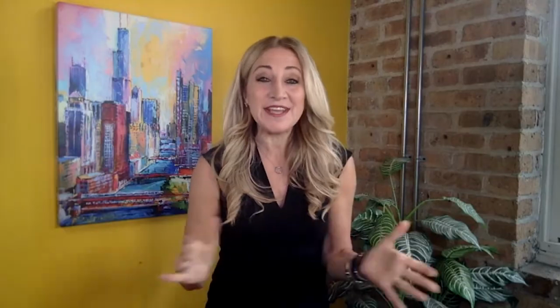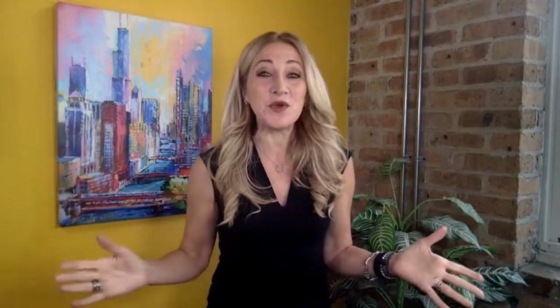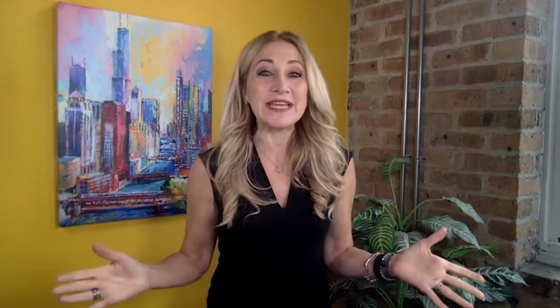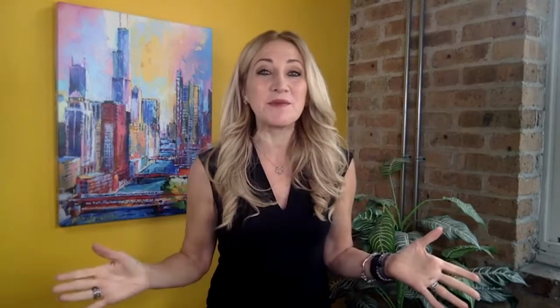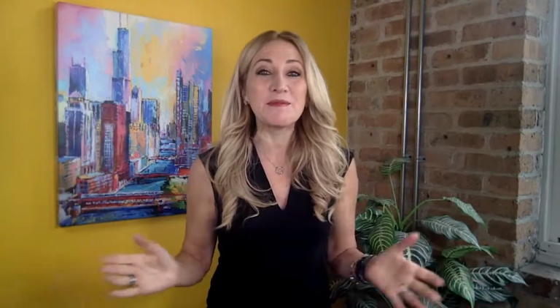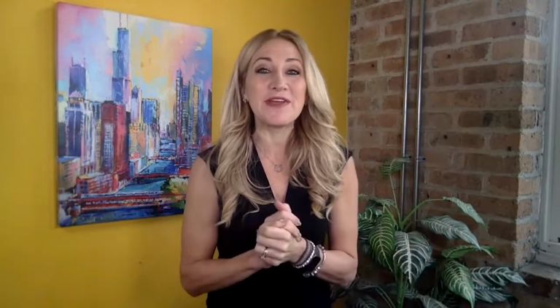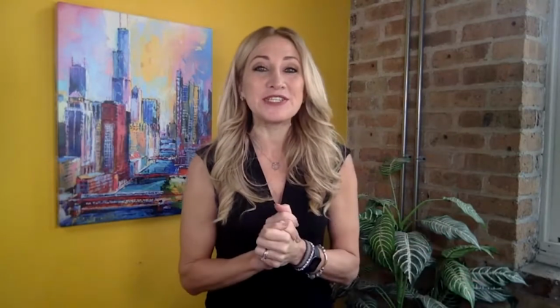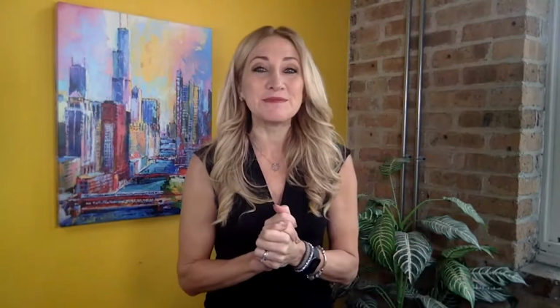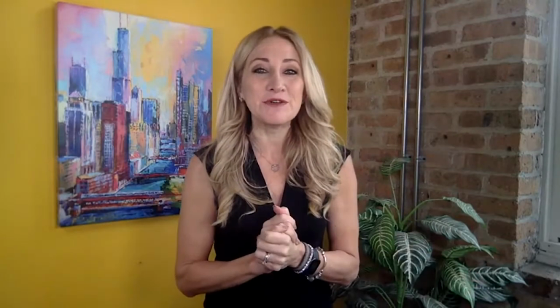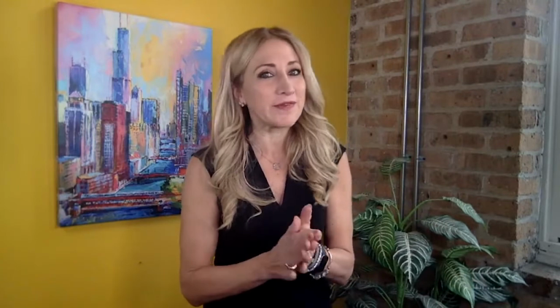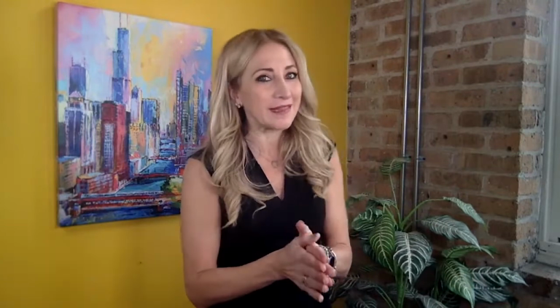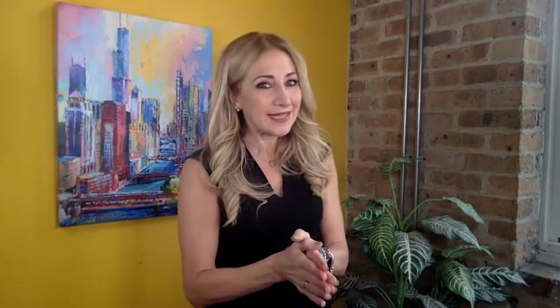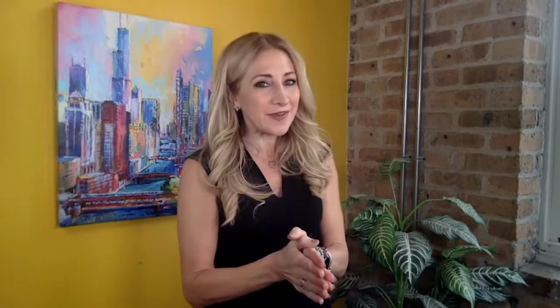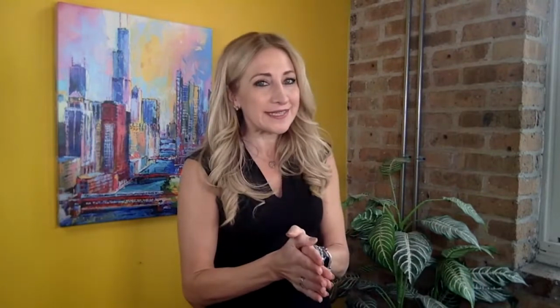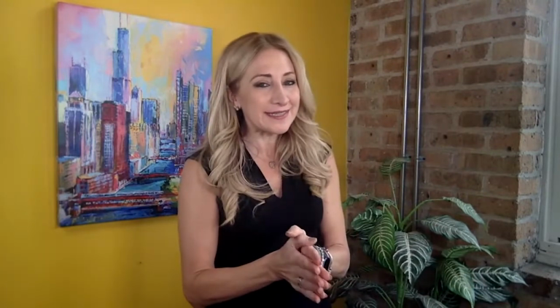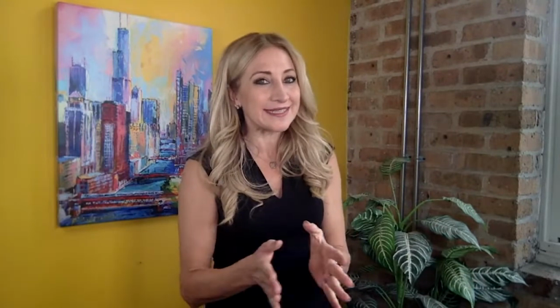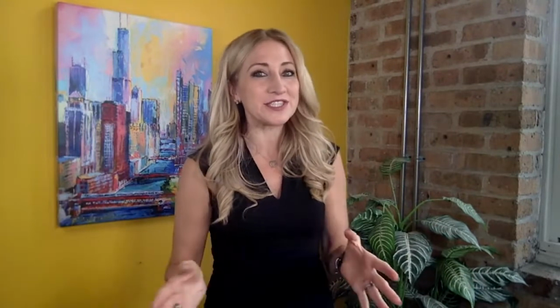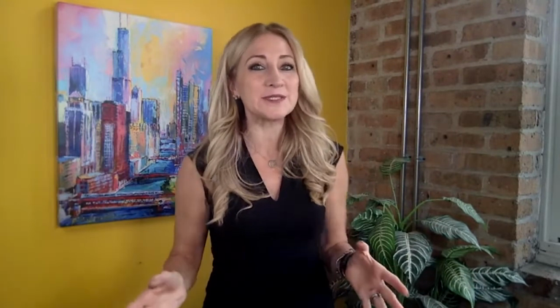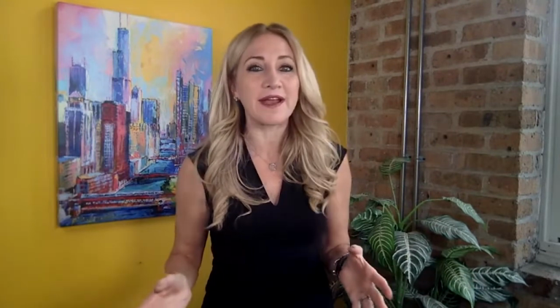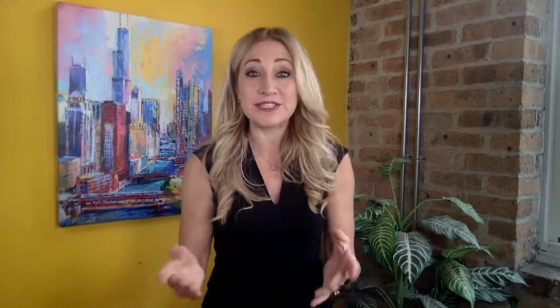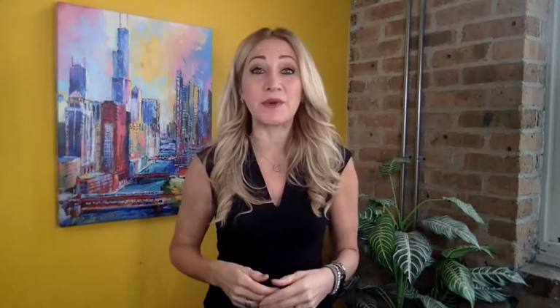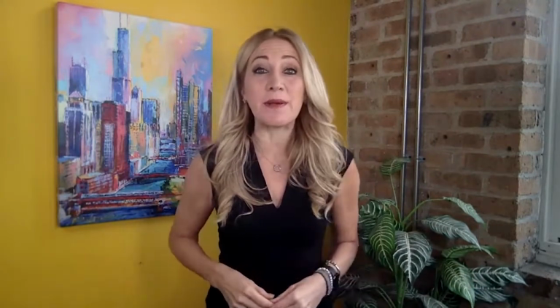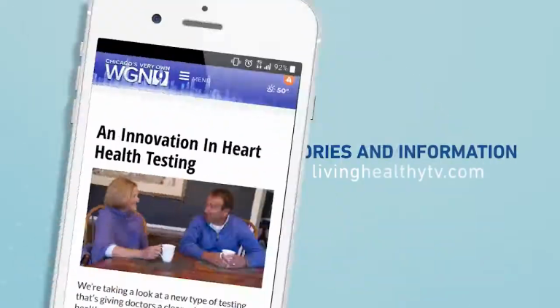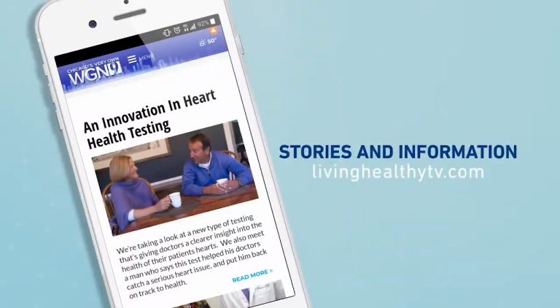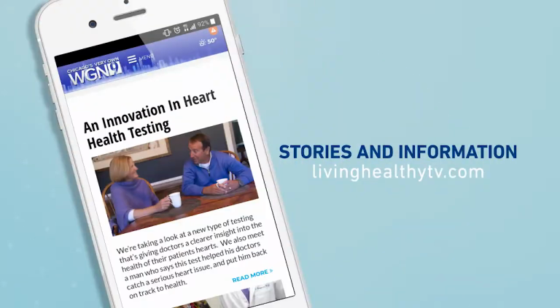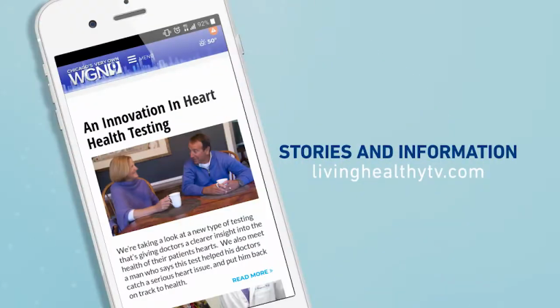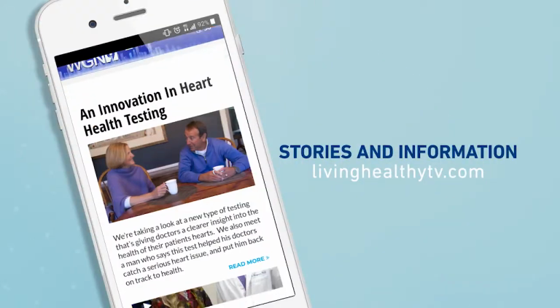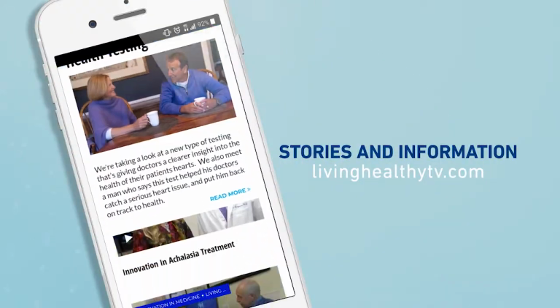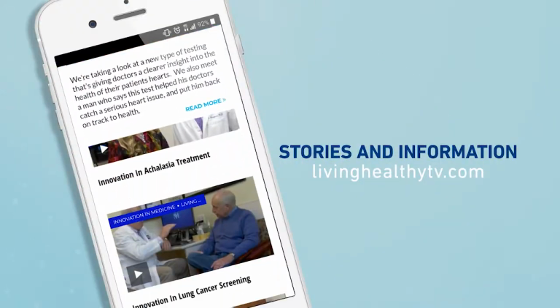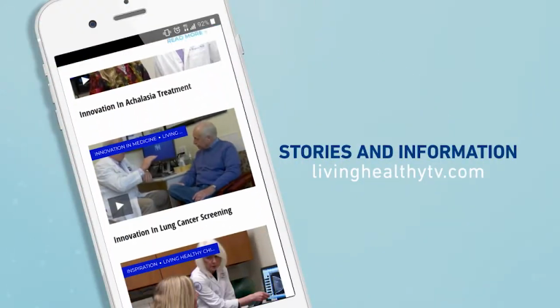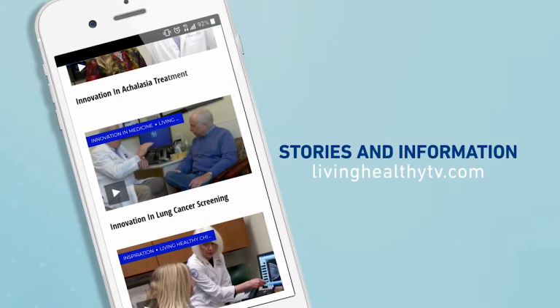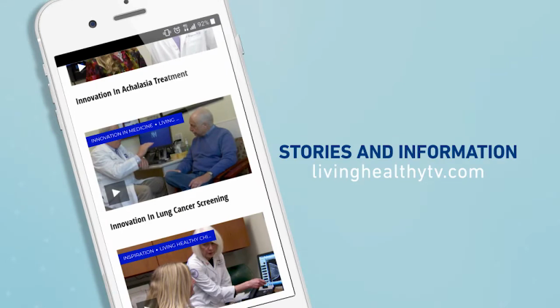If you want even more motivation to move, we've got lots of ideas to get you inspired. Just head to our website, livinghealthytv.com.